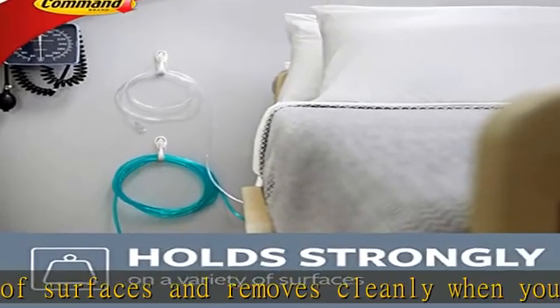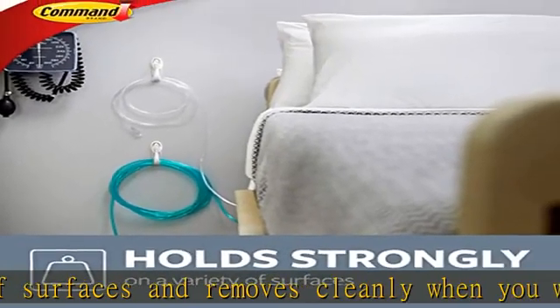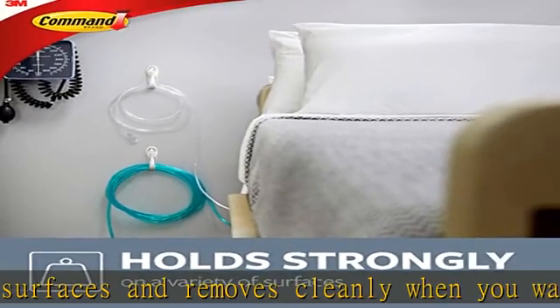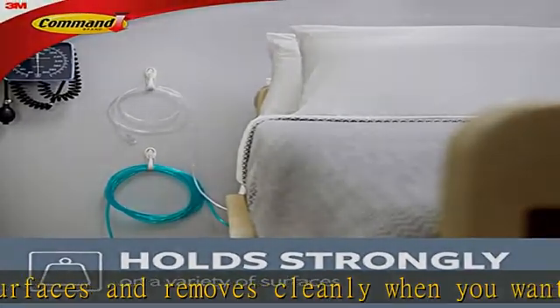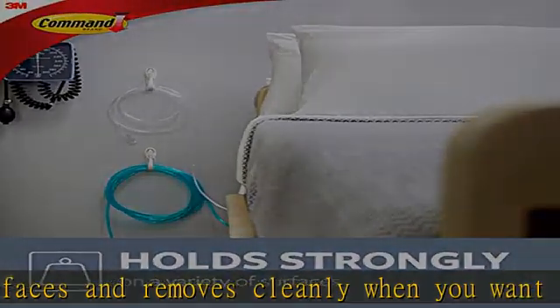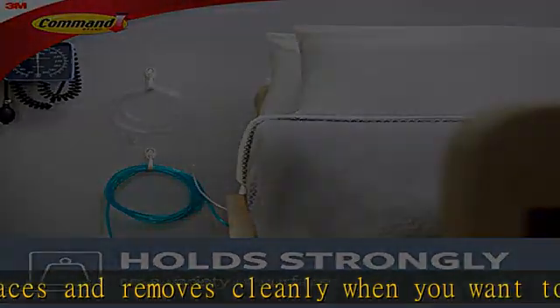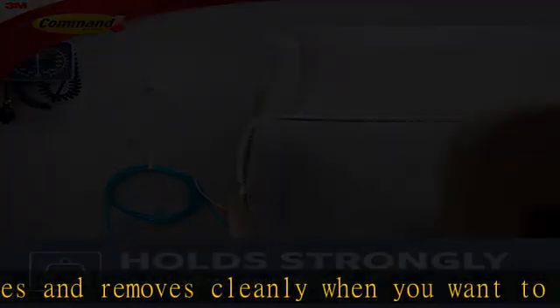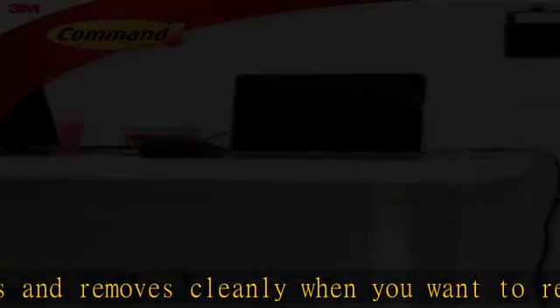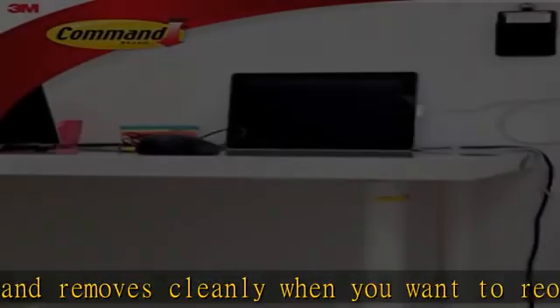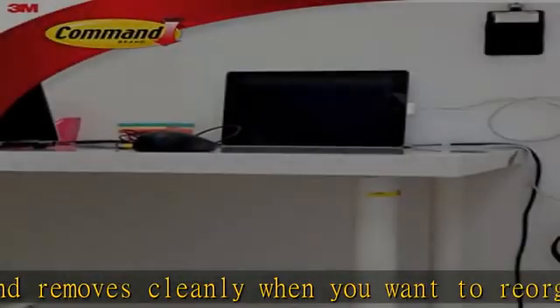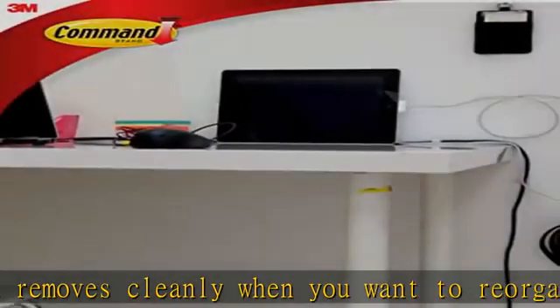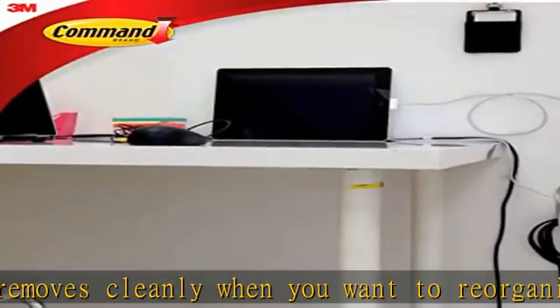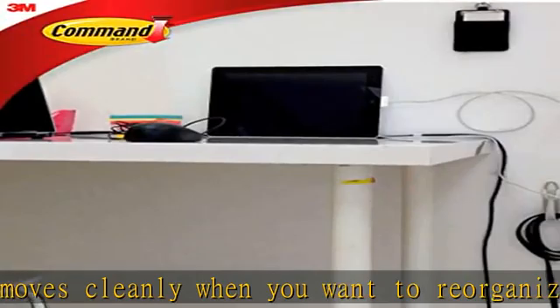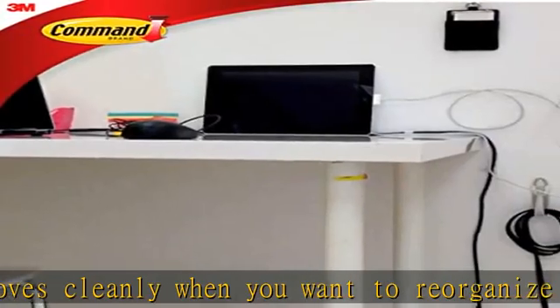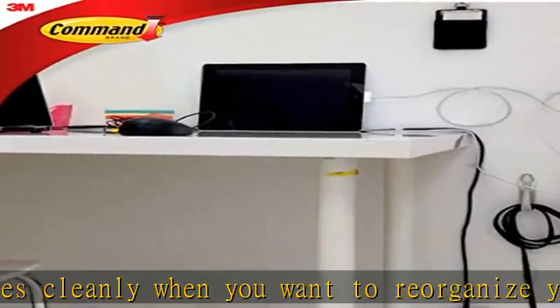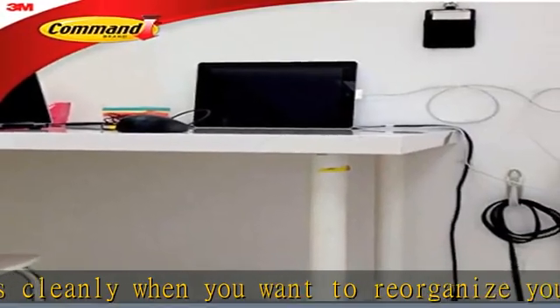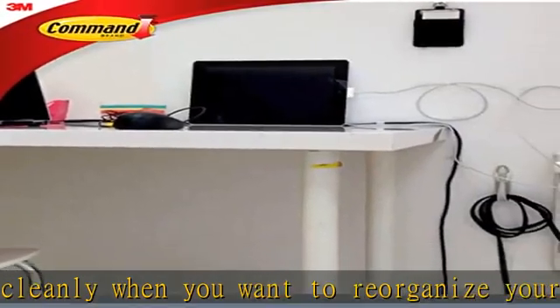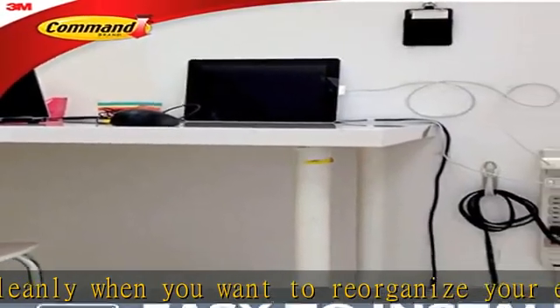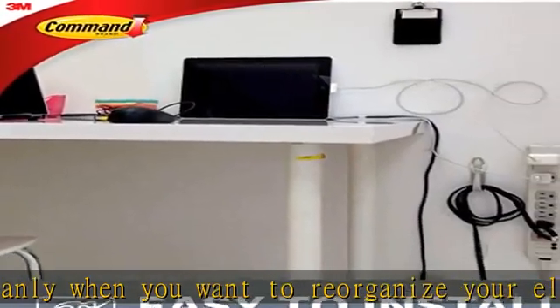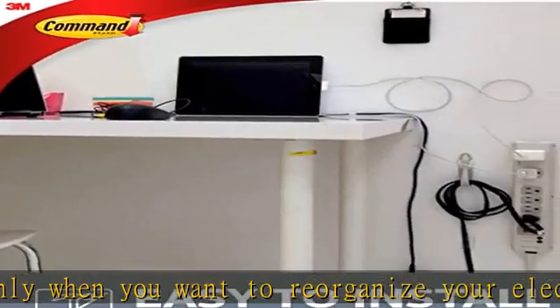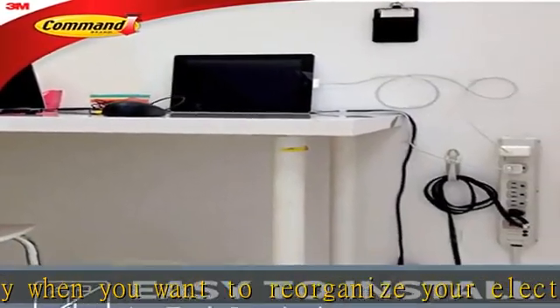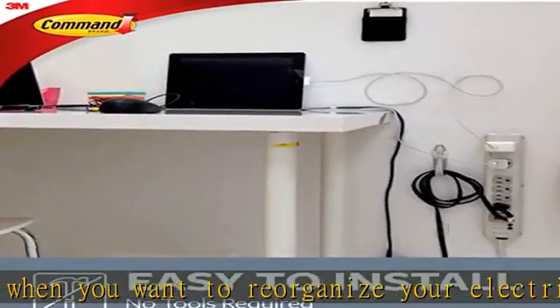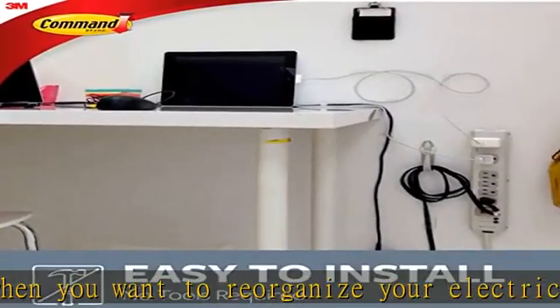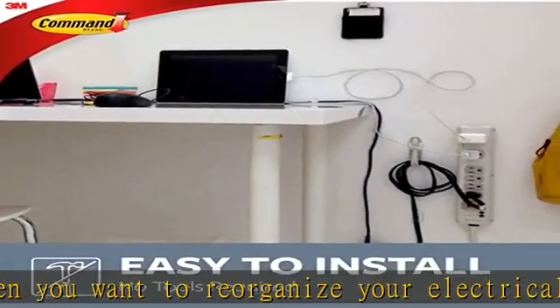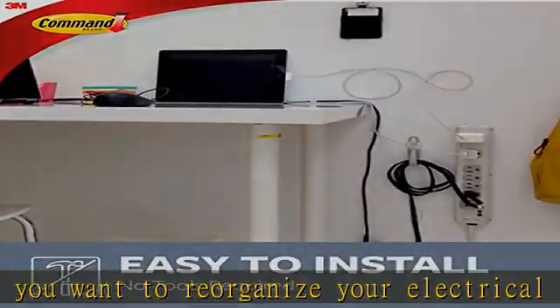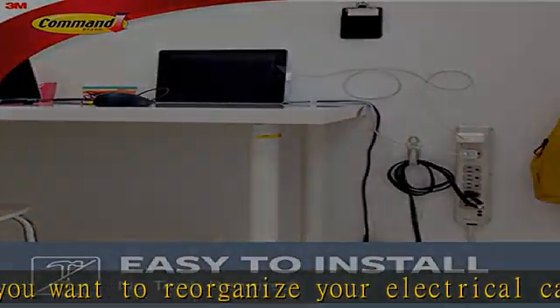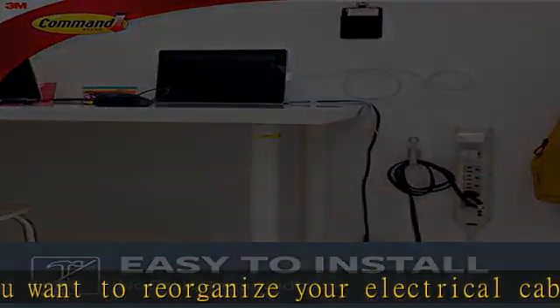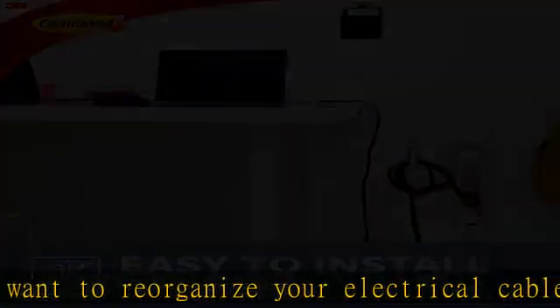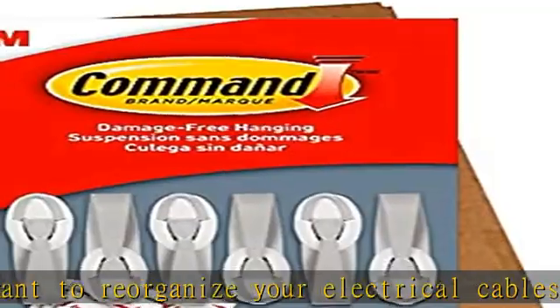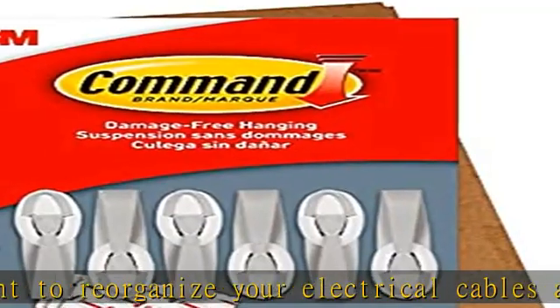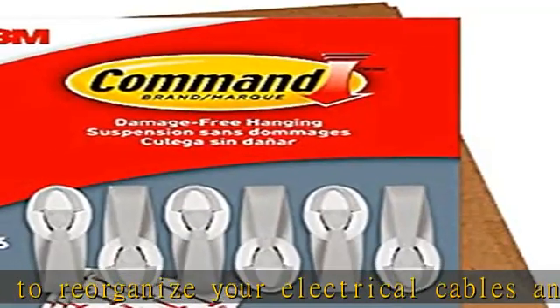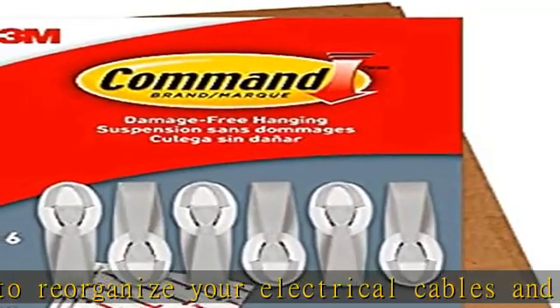The indoor temperature must be between 50 degrees Fahrenheit and 105 degrees Fahrenheit. Wait 7 days after painting before using the Command Cord Bundlers to allow the paint to cure.